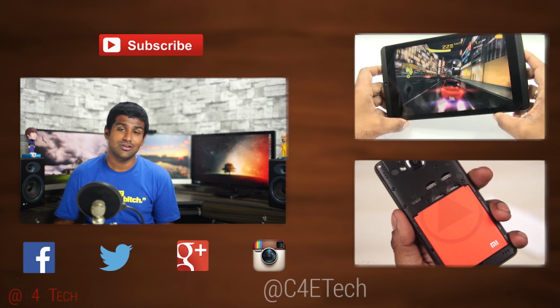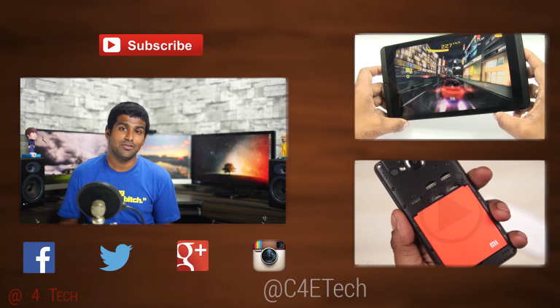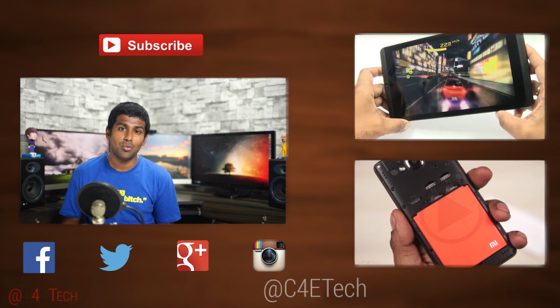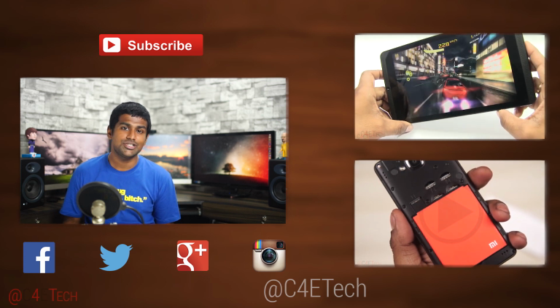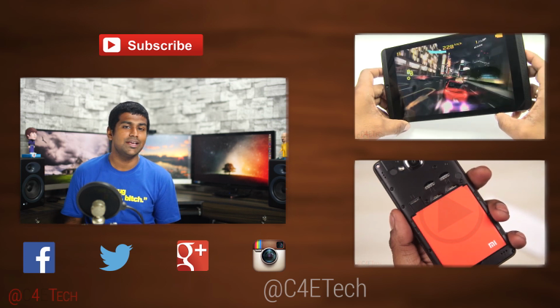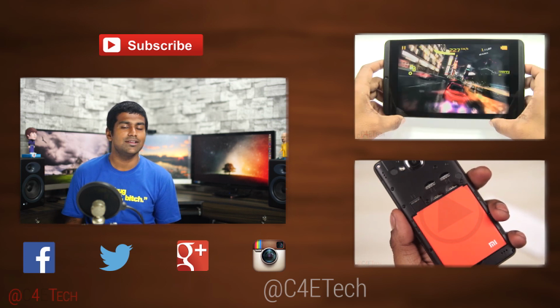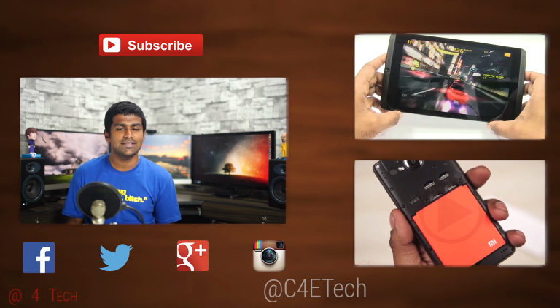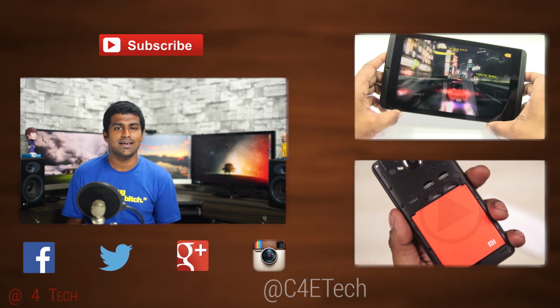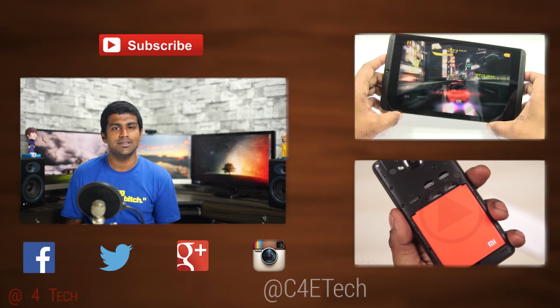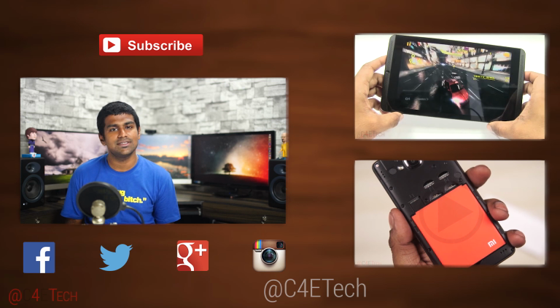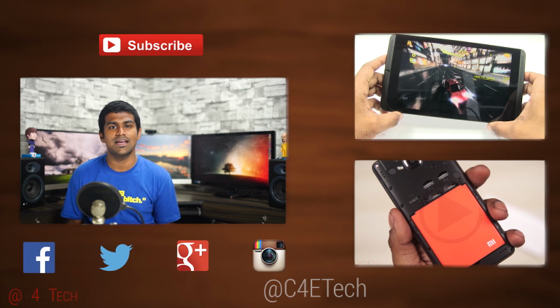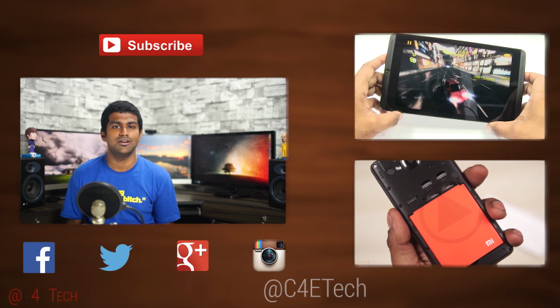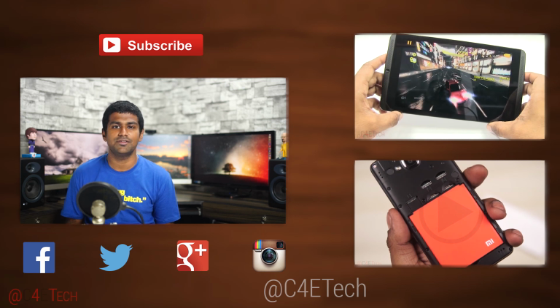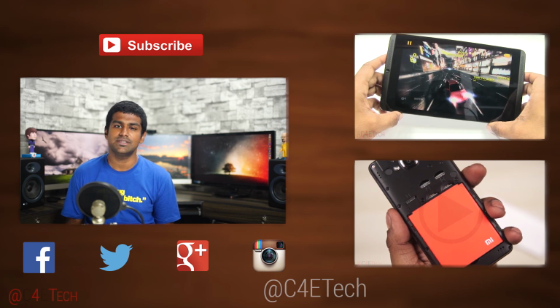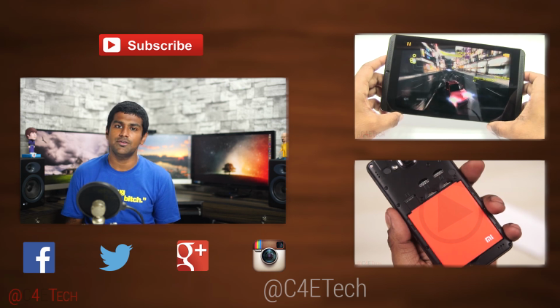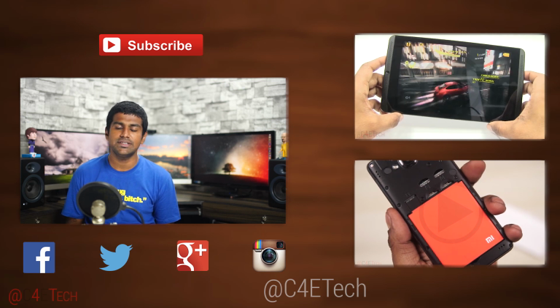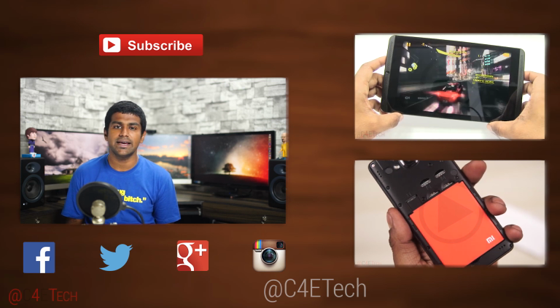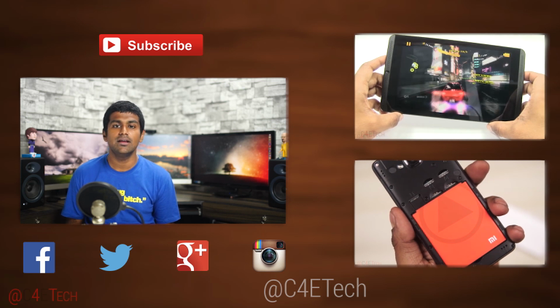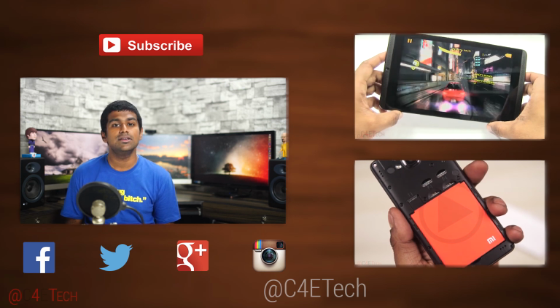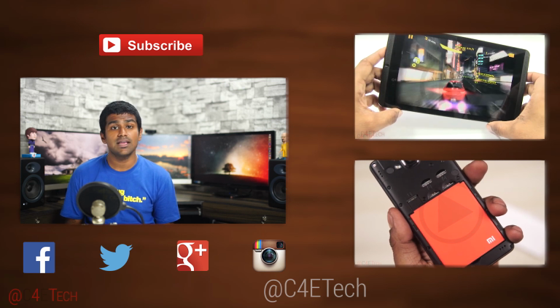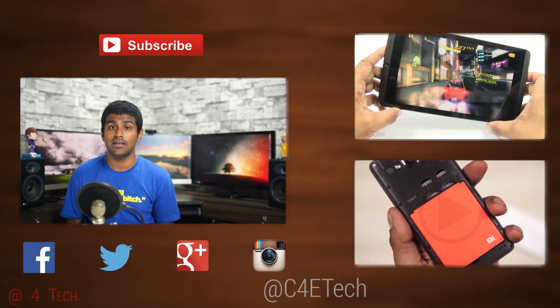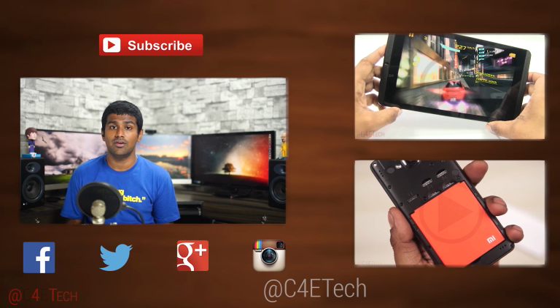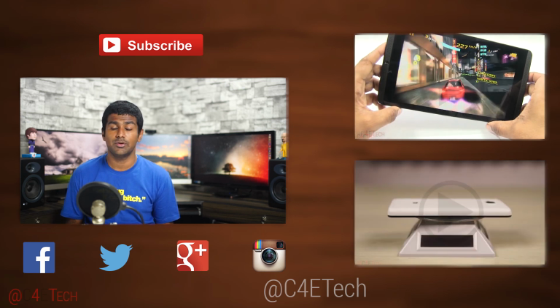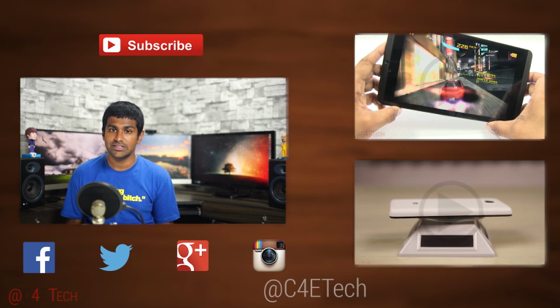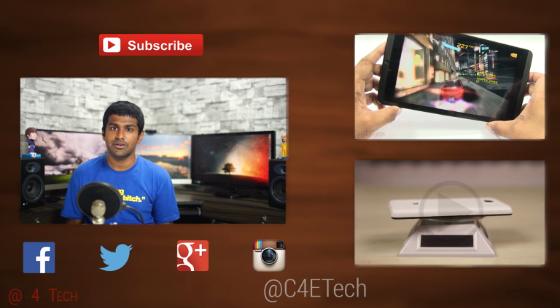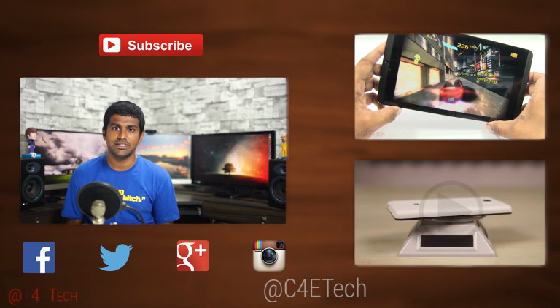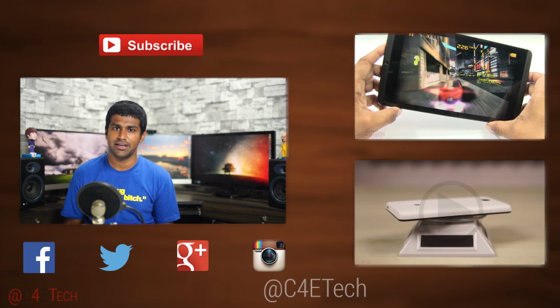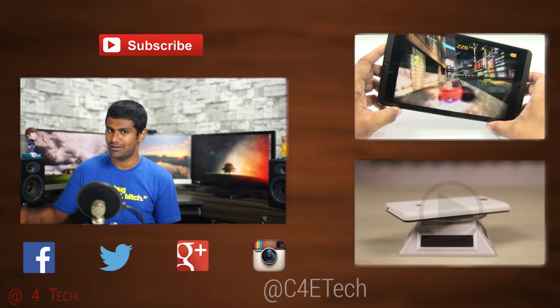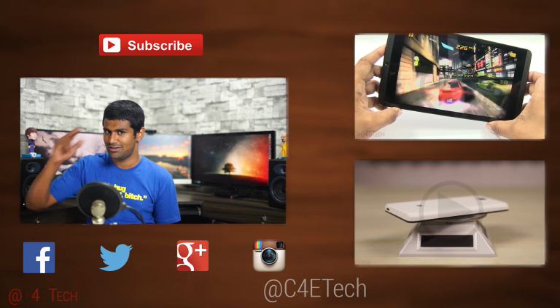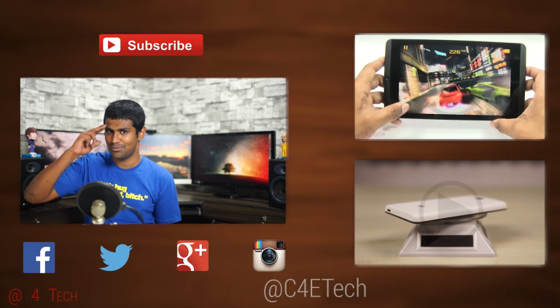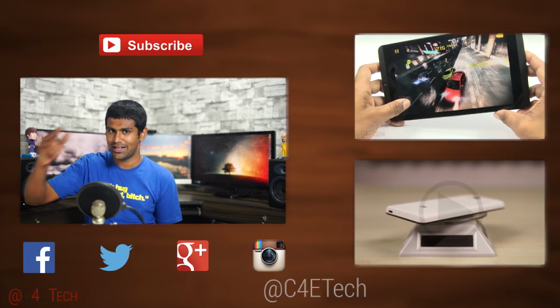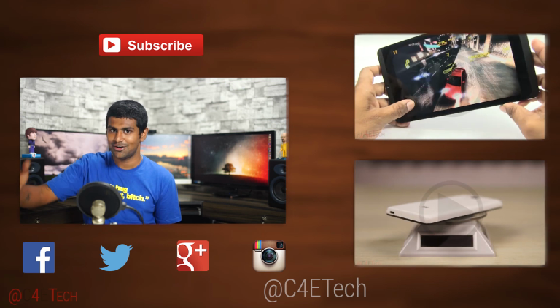Thanks a lot for watching. Till next time, this is Ash here from C4E Tech, signing off — you guys have a great day, bye bye now.